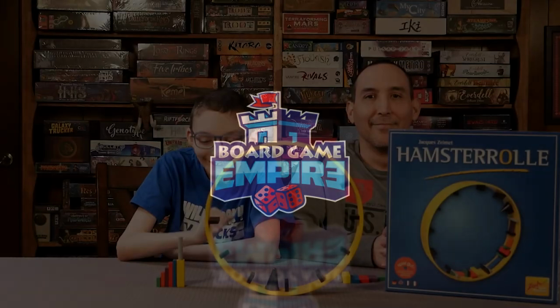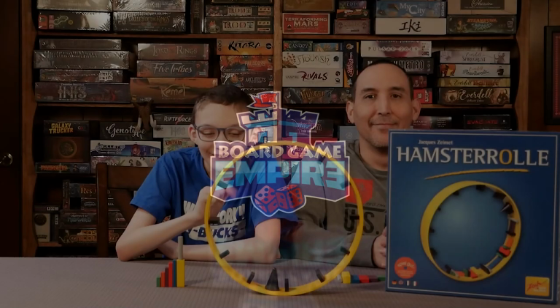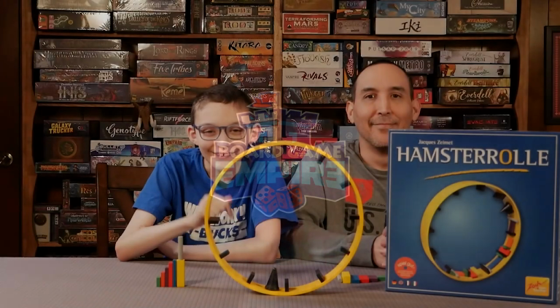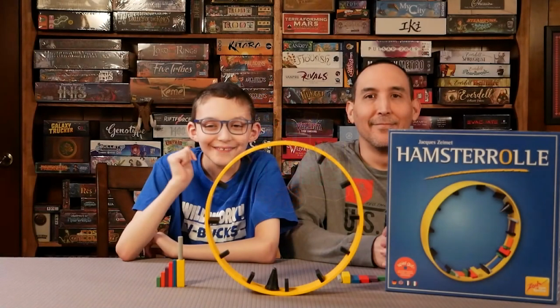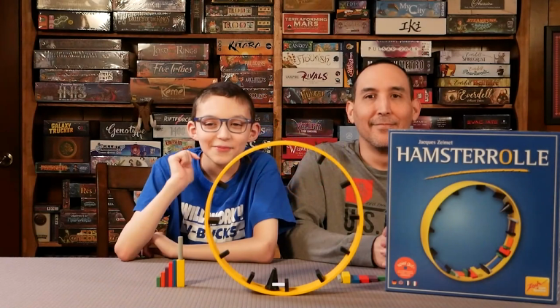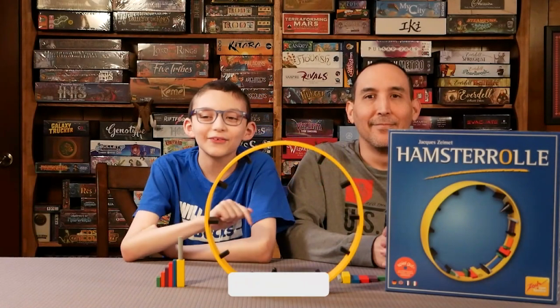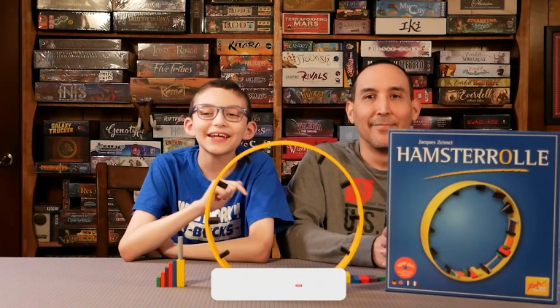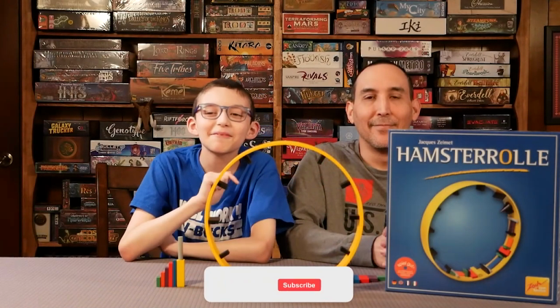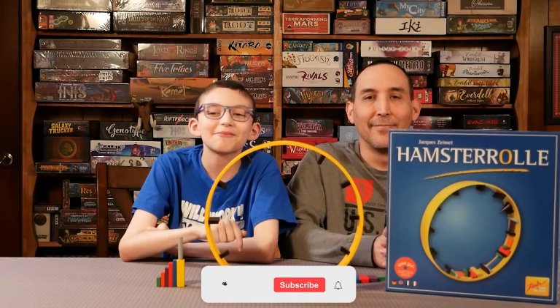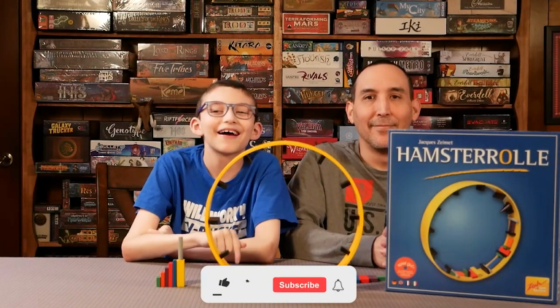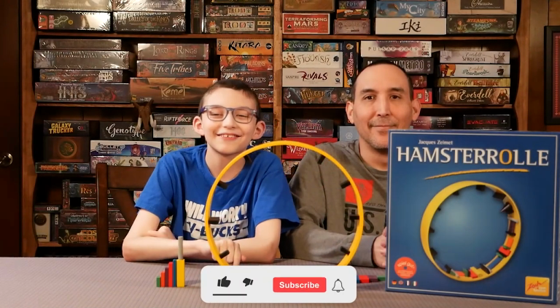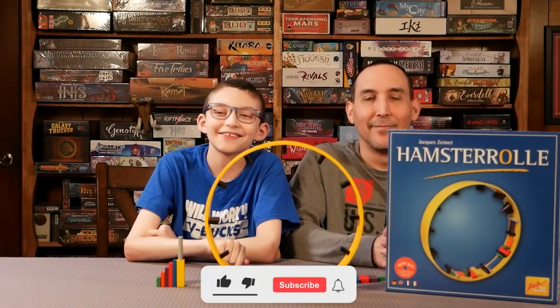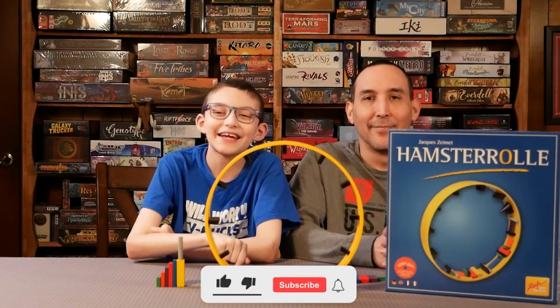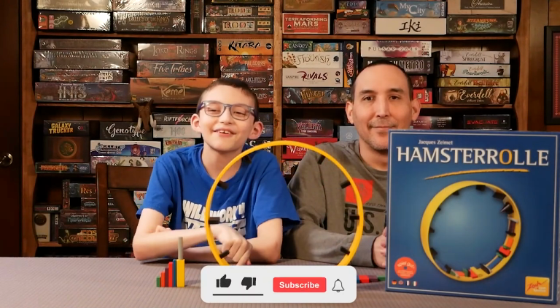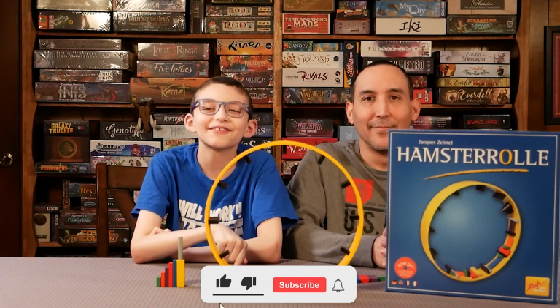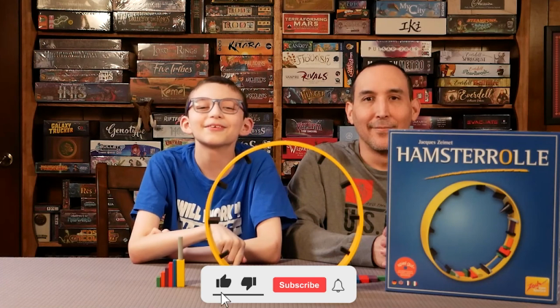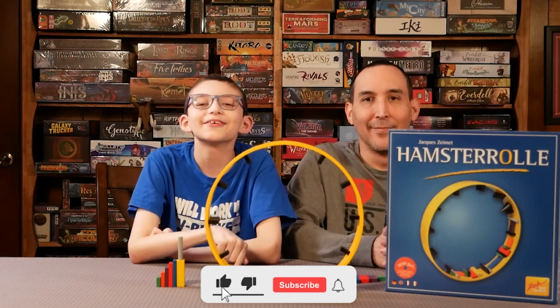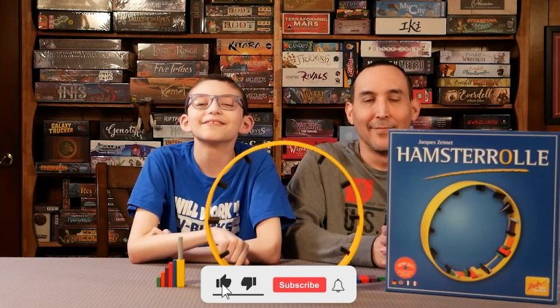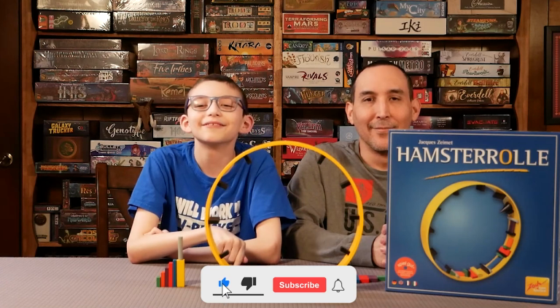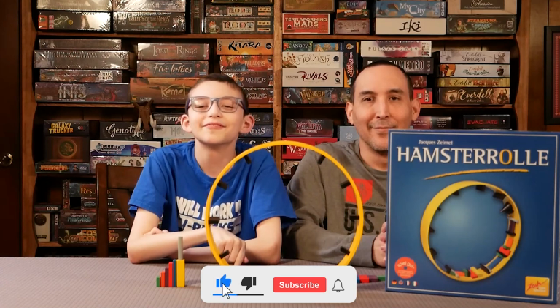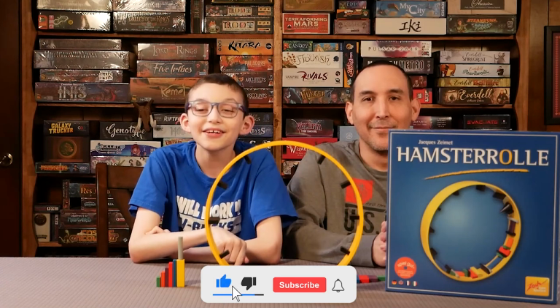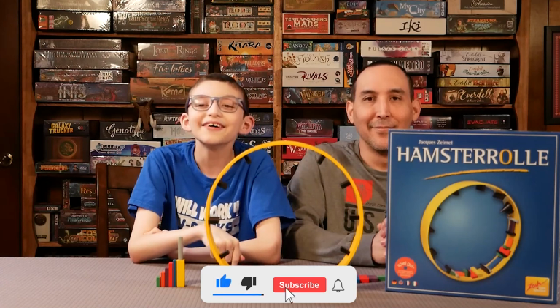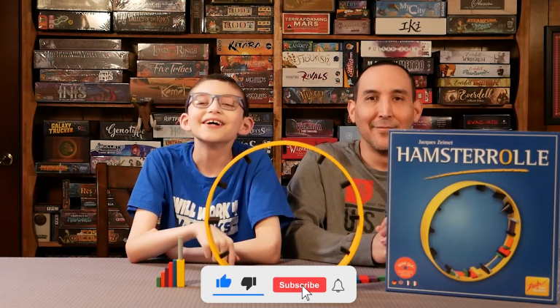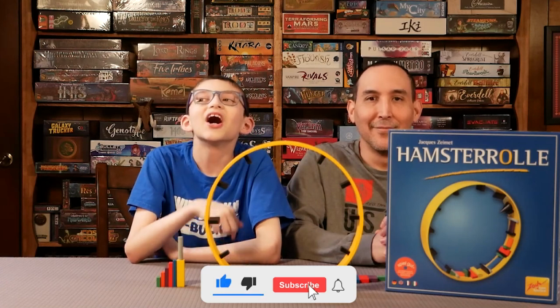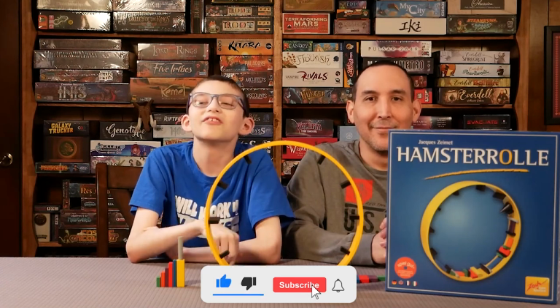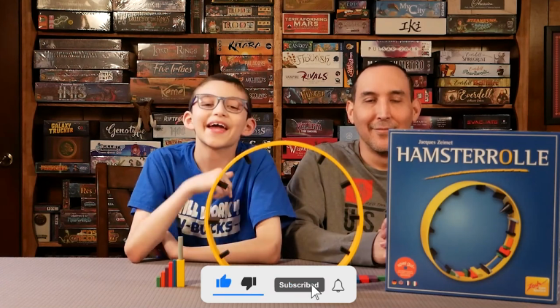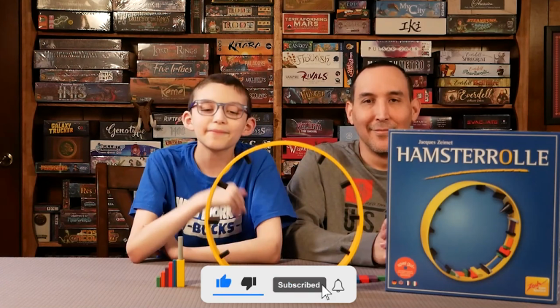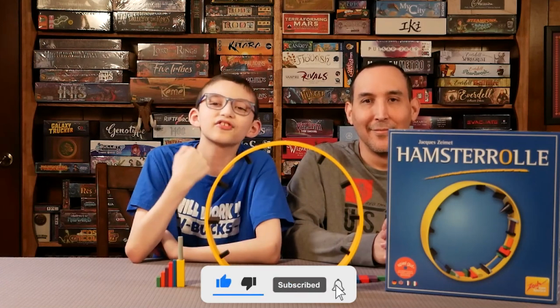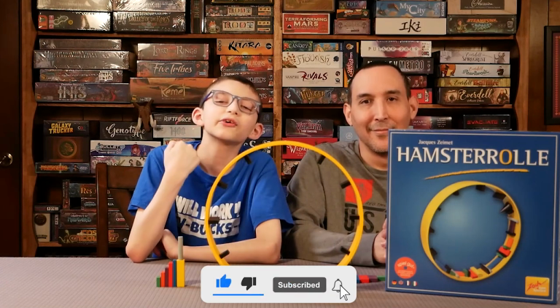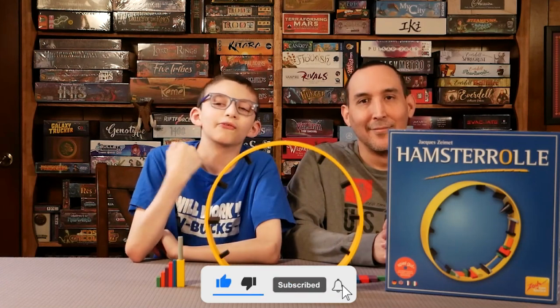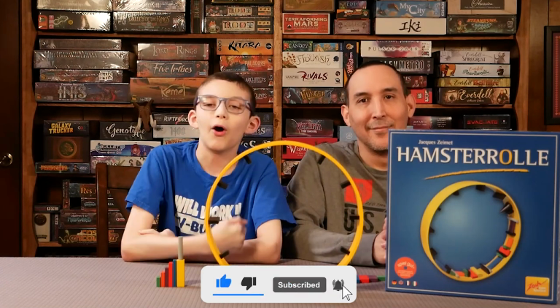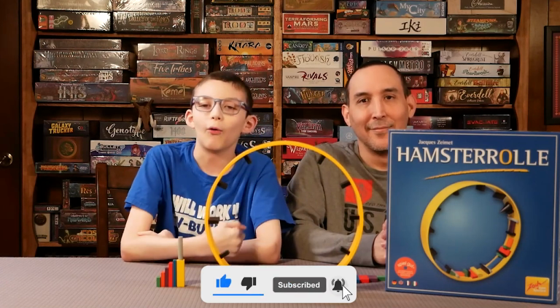Welcome to Board Game Empire. Today we're going to be doing a review of Hamster Roll.